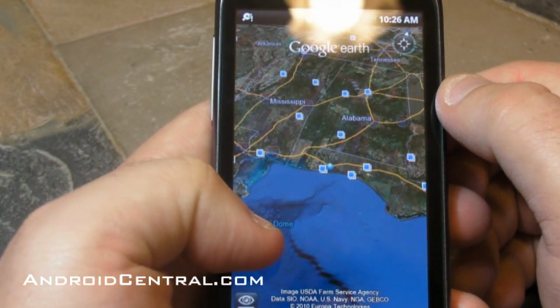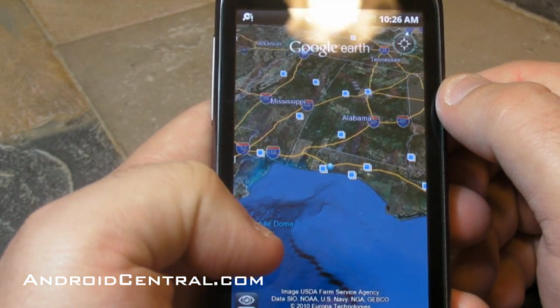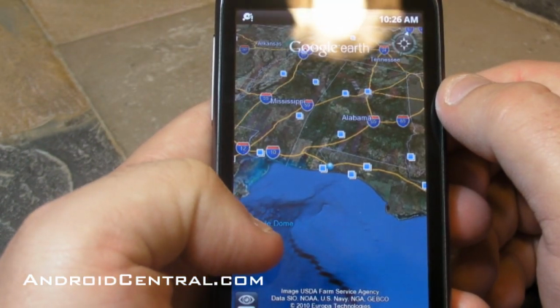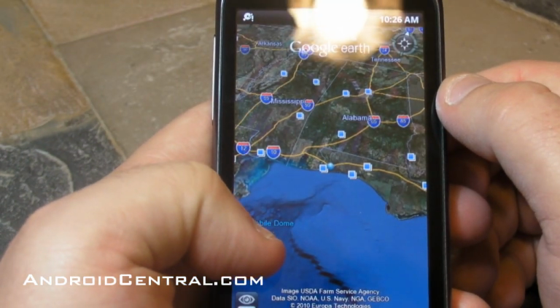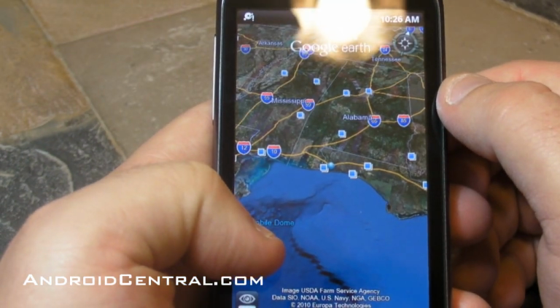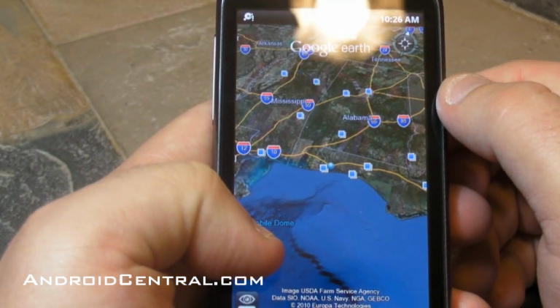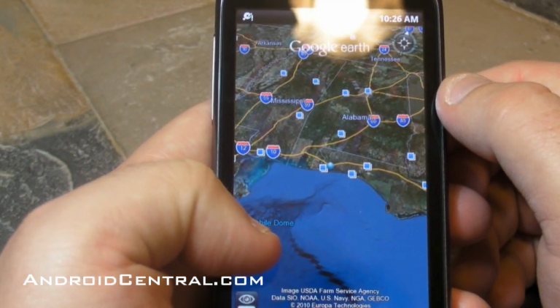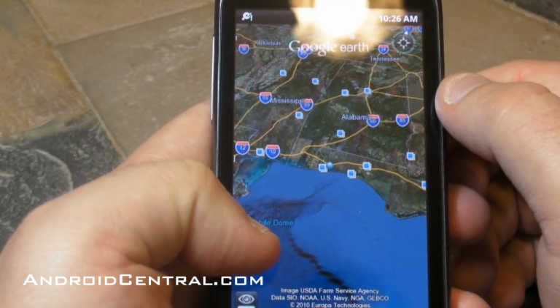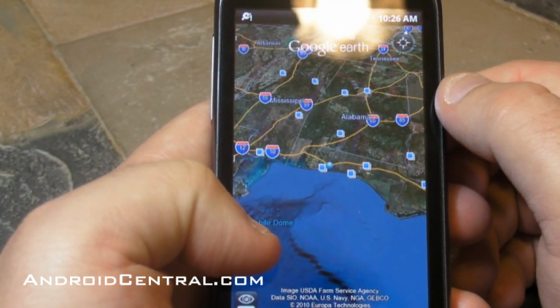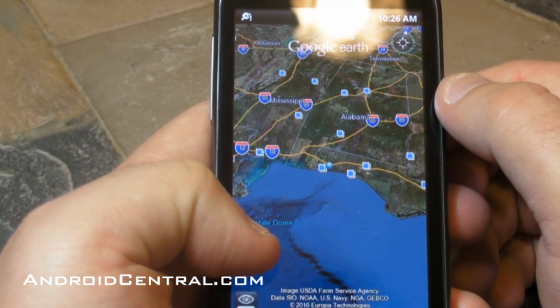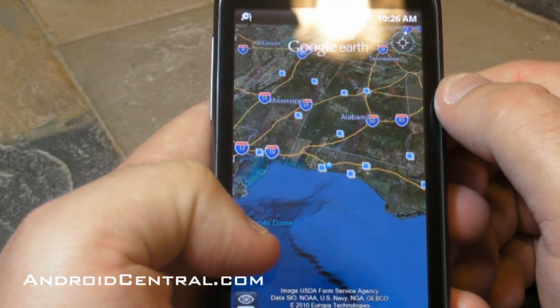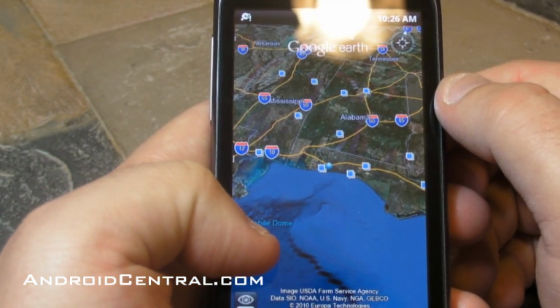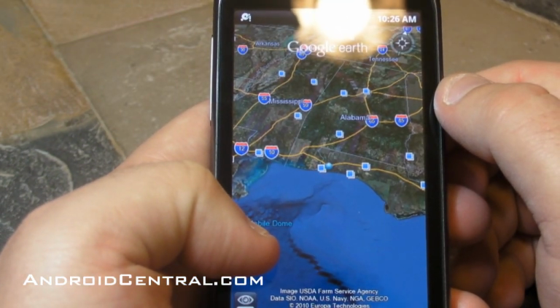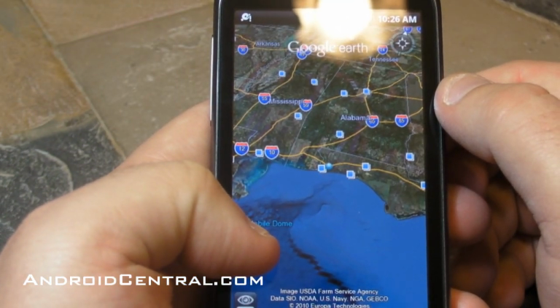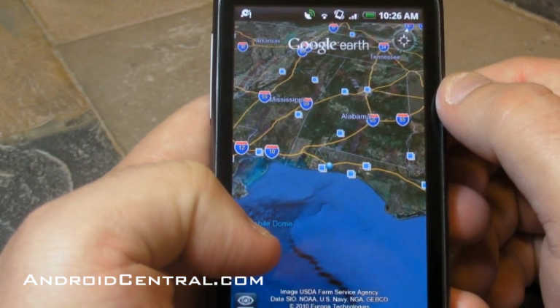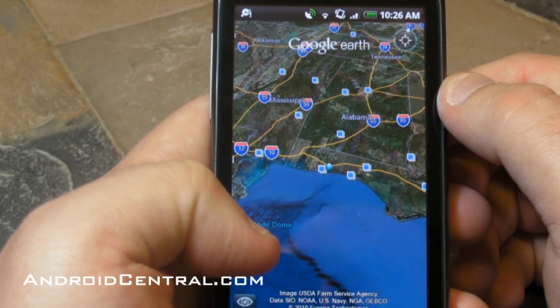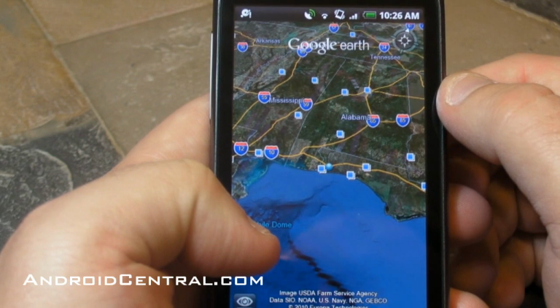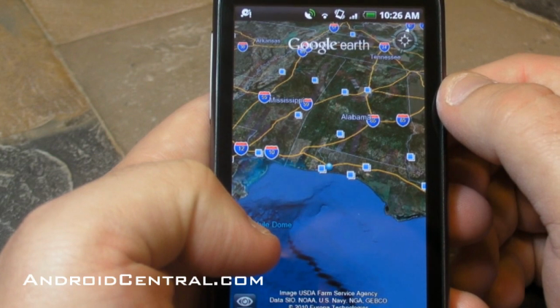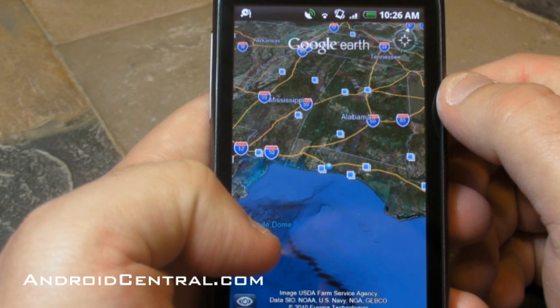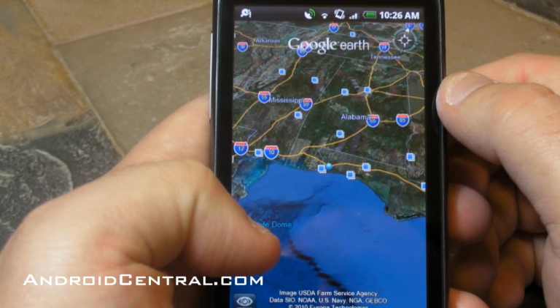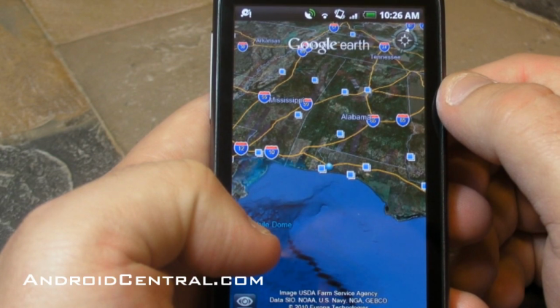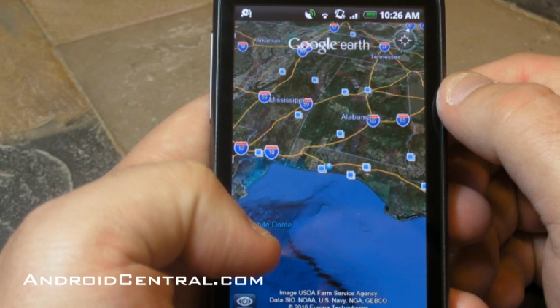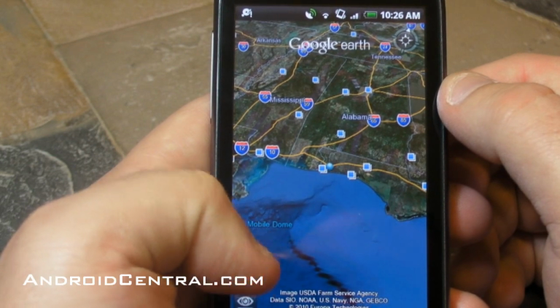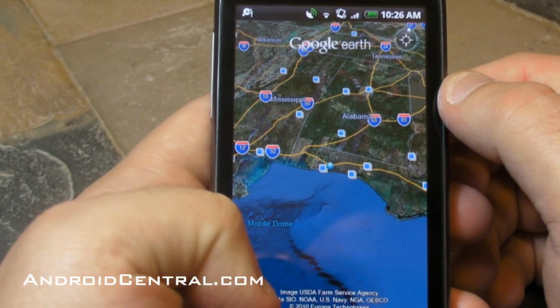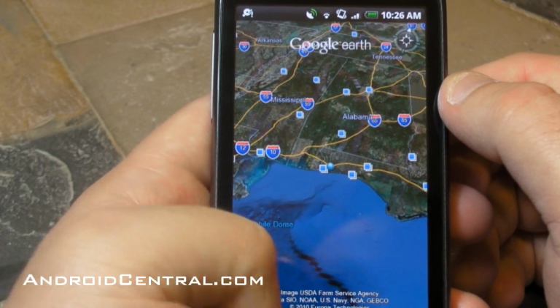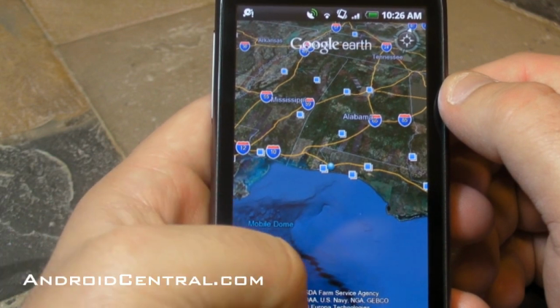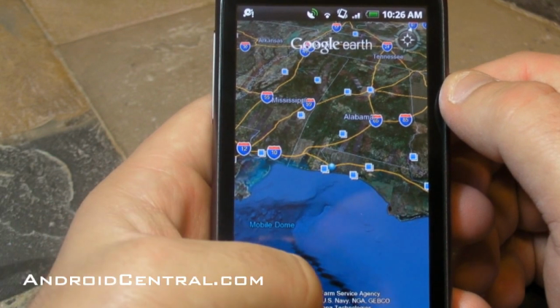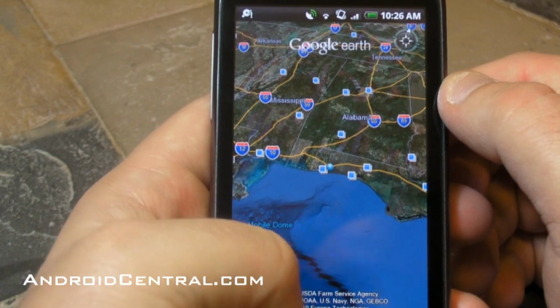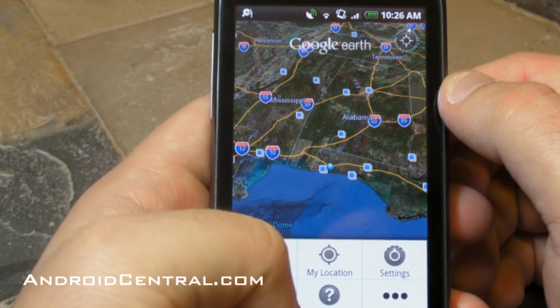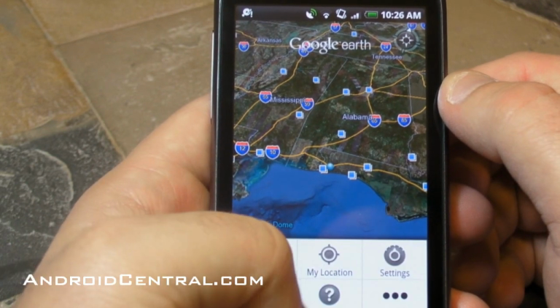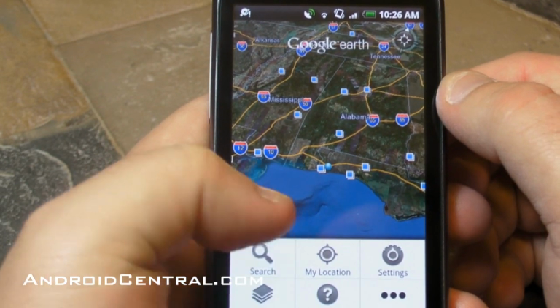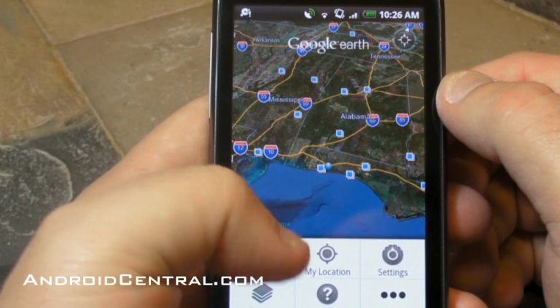Let's turn roads on real quick. And there you go — you got the major interstates and as you zoom in closer you'll see even more.